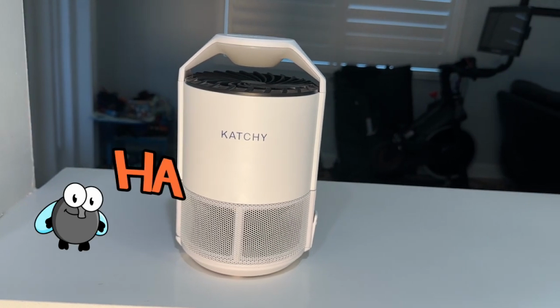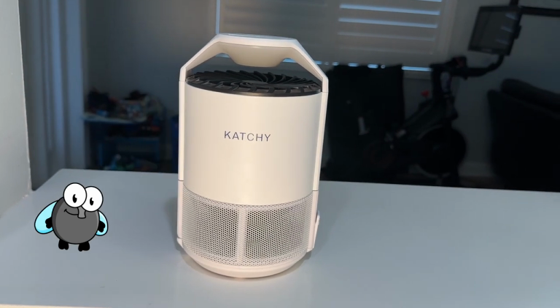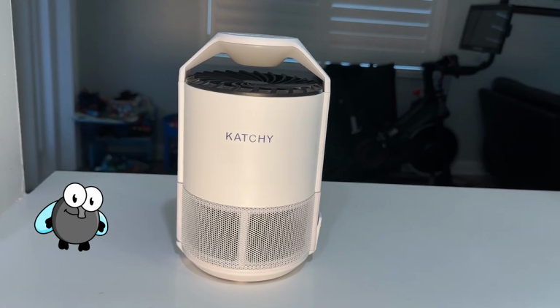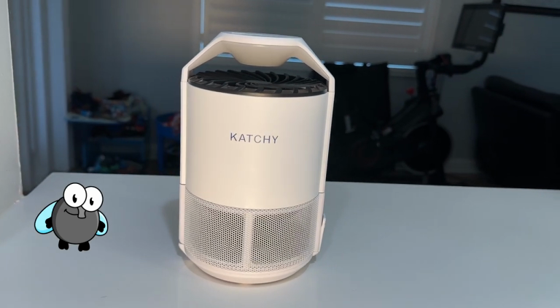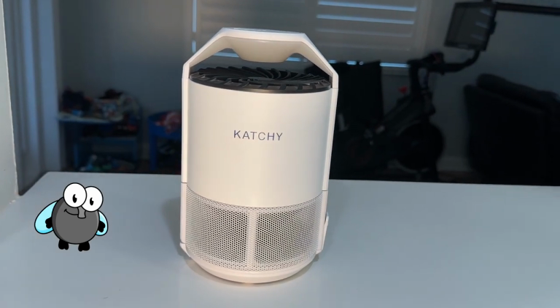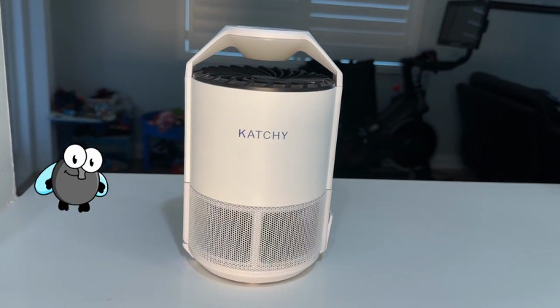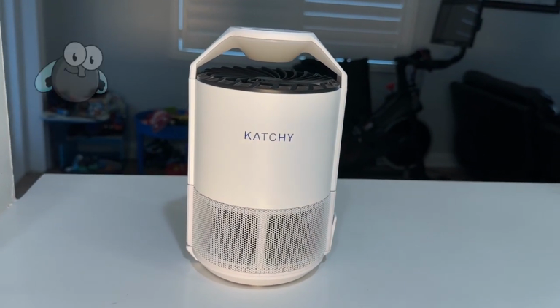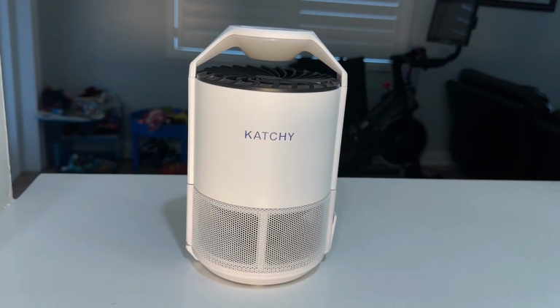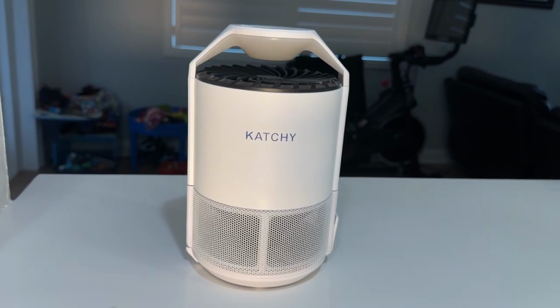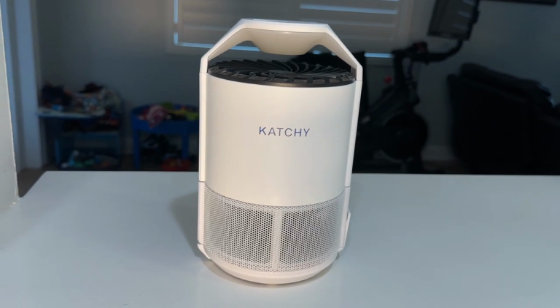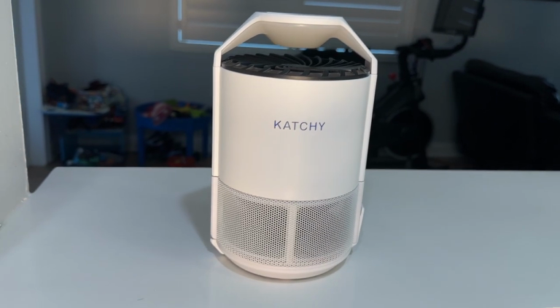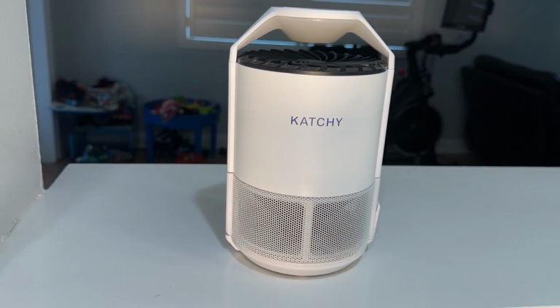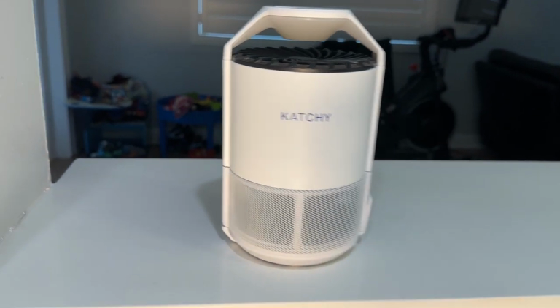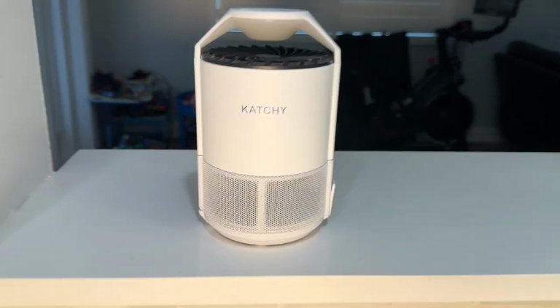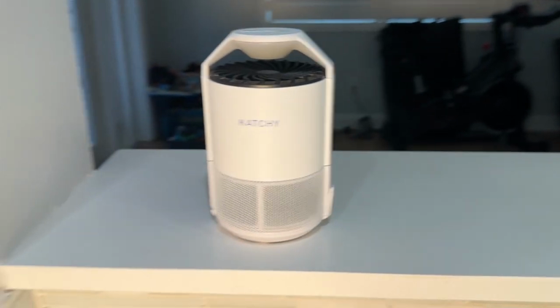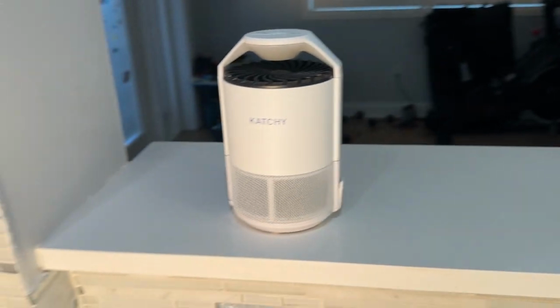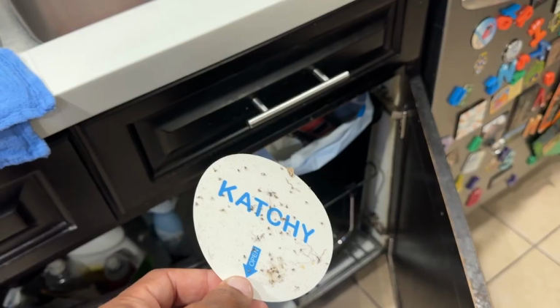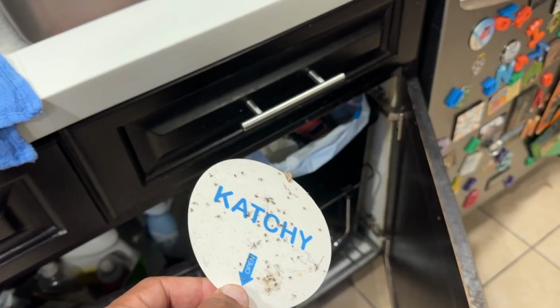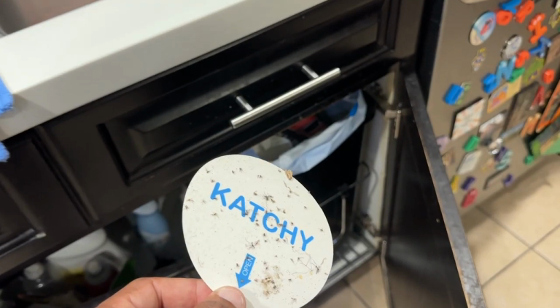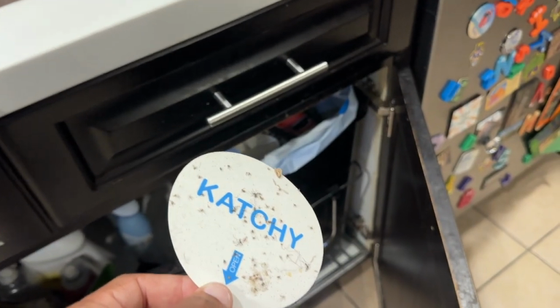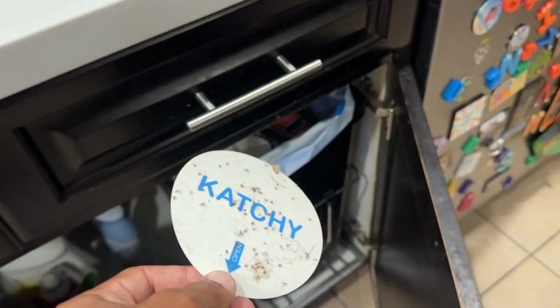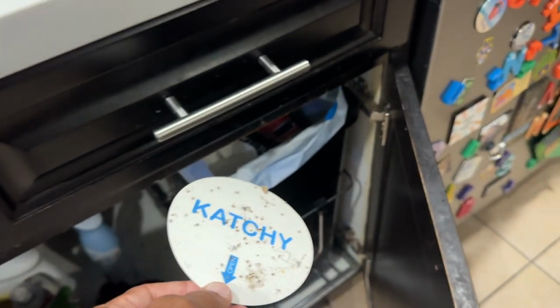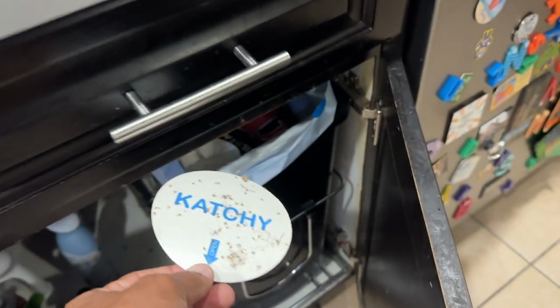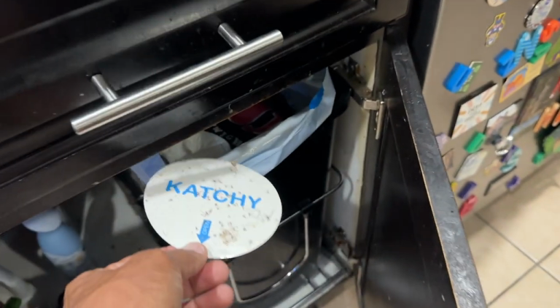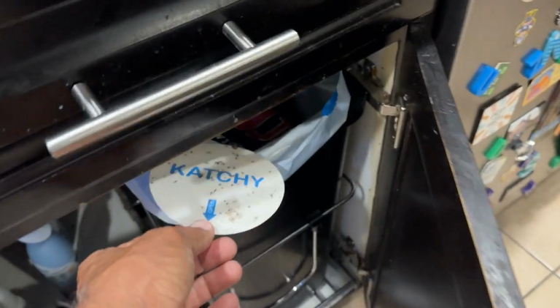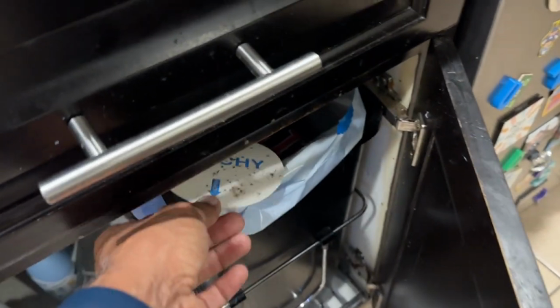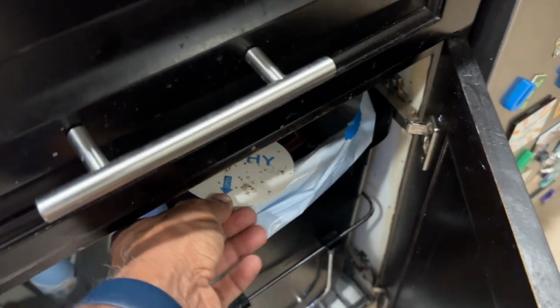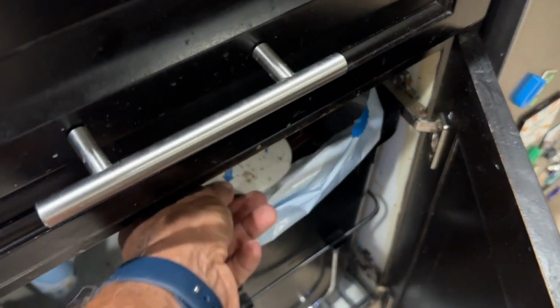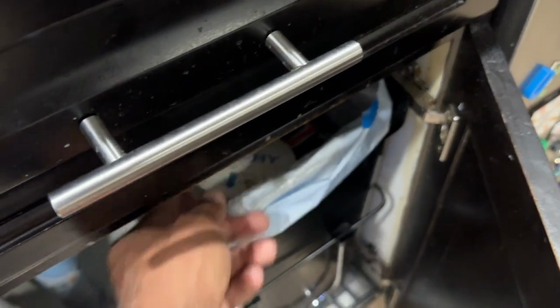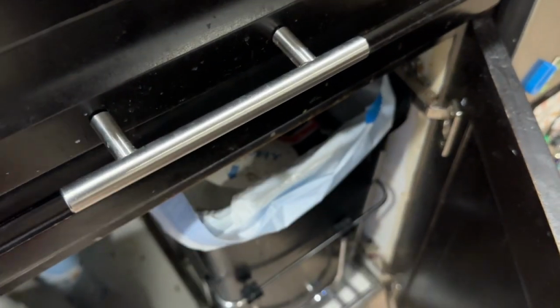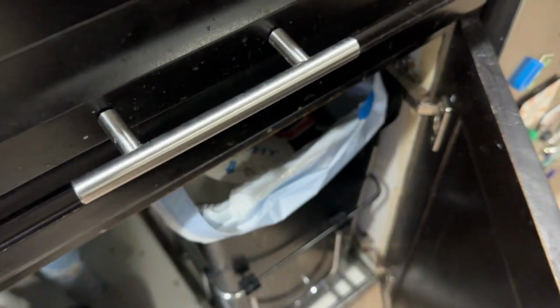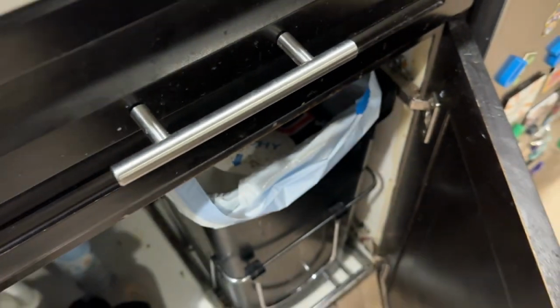This indoor bug trap comes with four sticky pads, but keep in mind that you will need to reorder the Kachi indoor insect trap refills routinely.